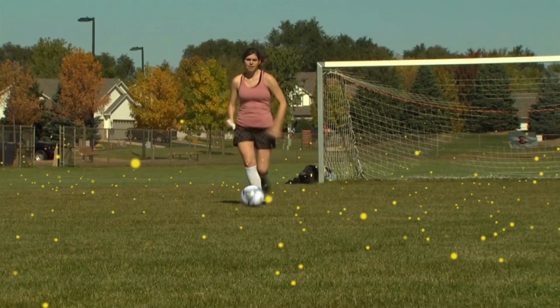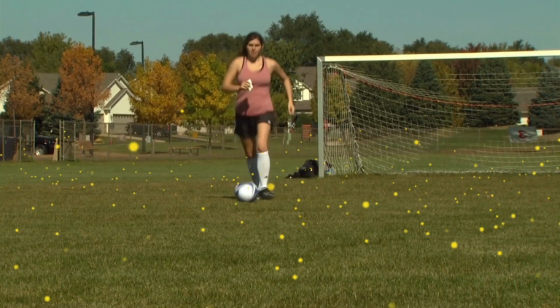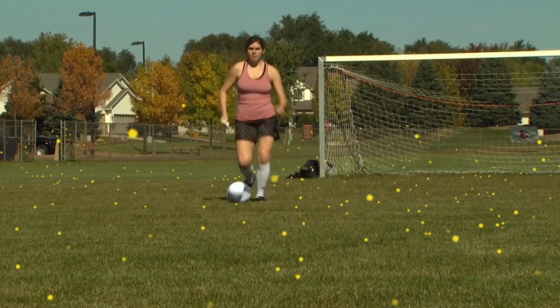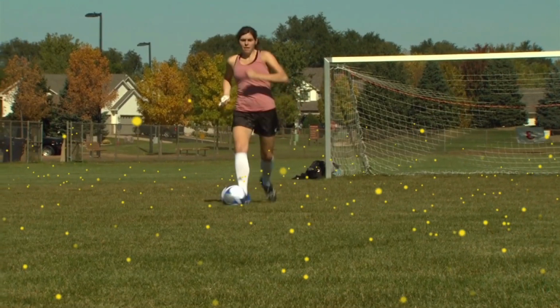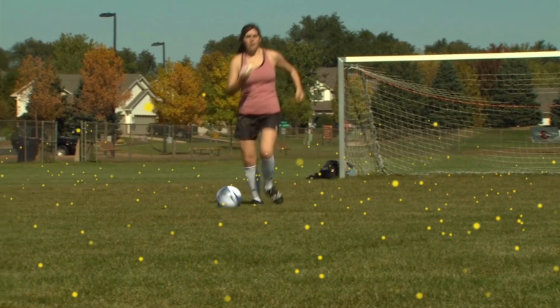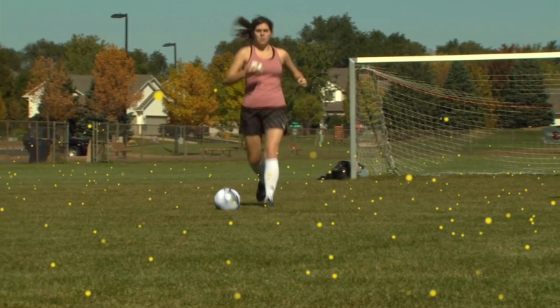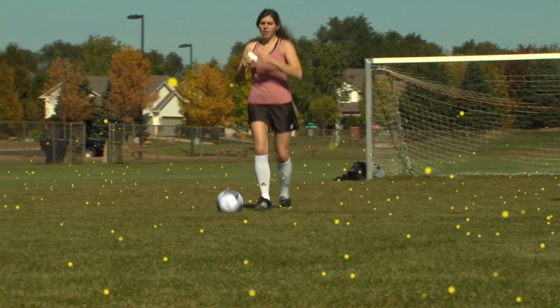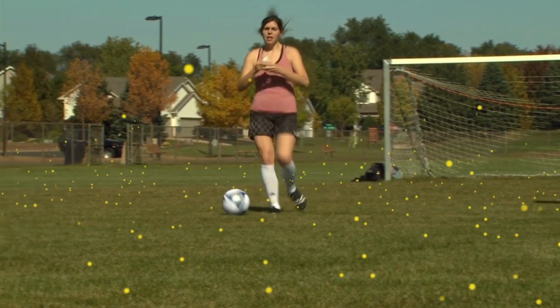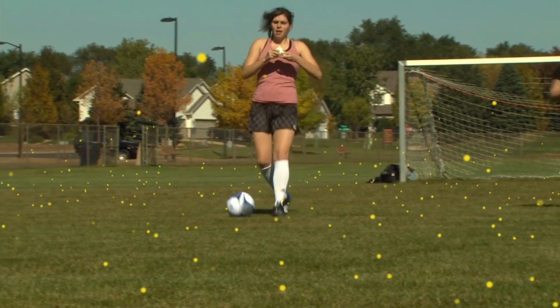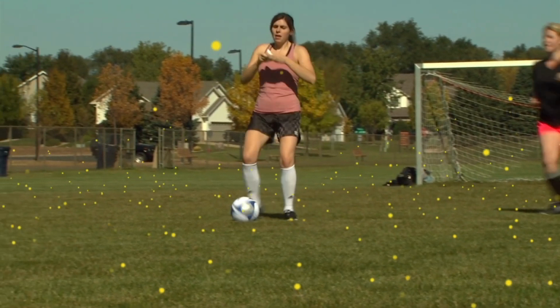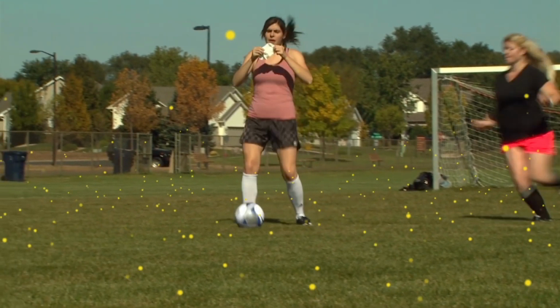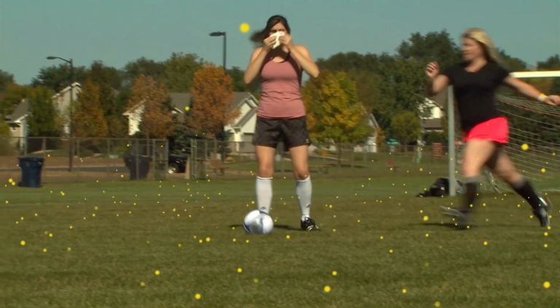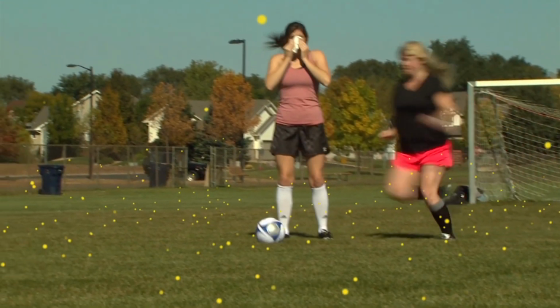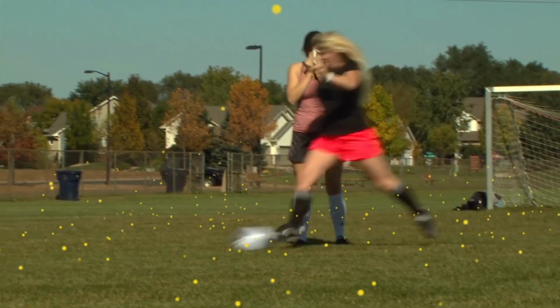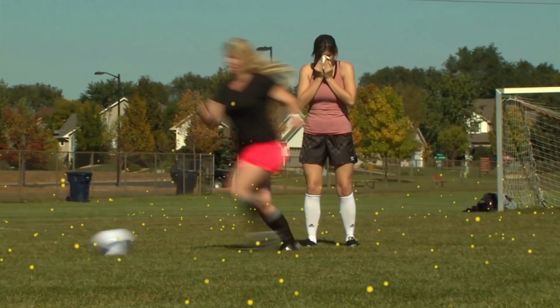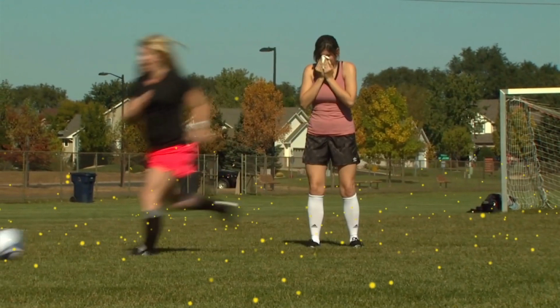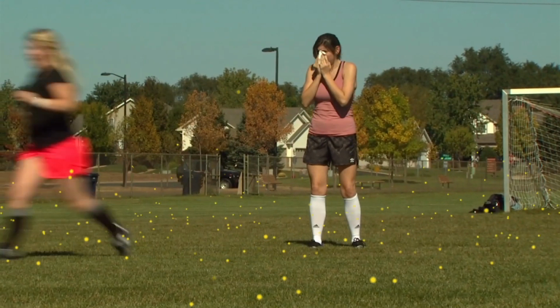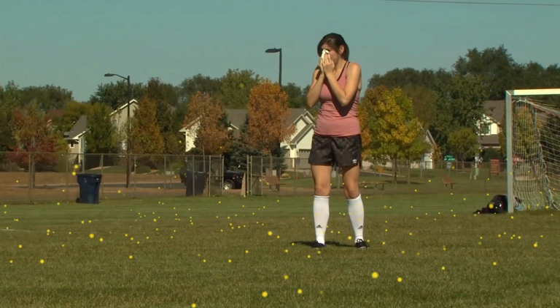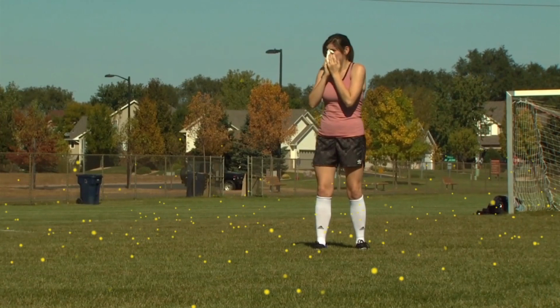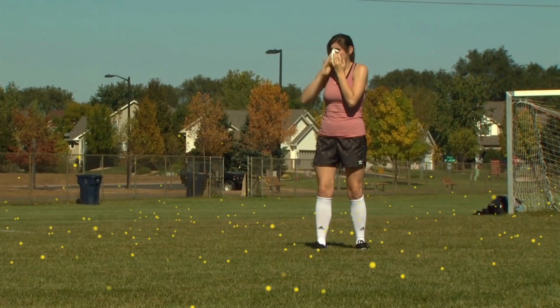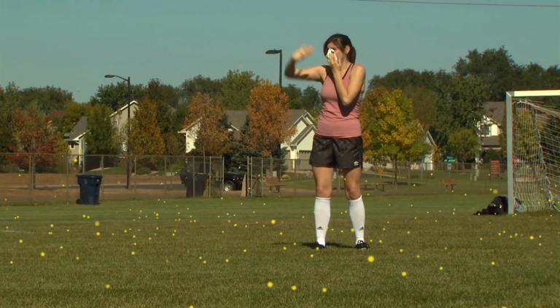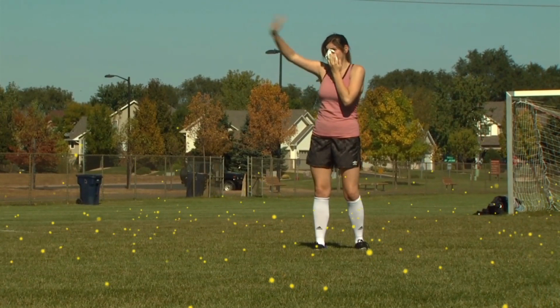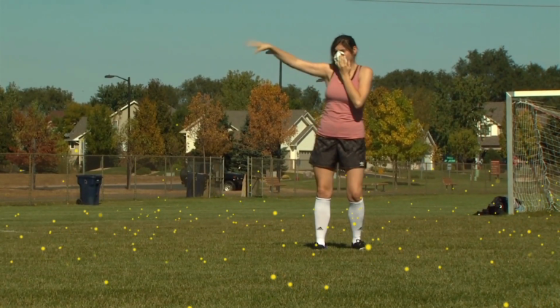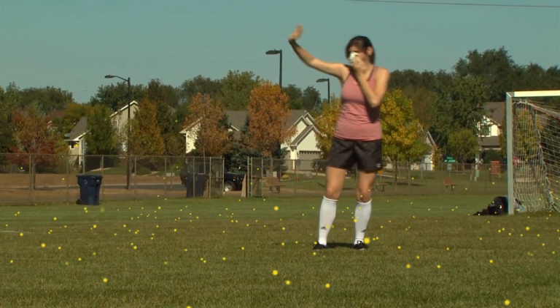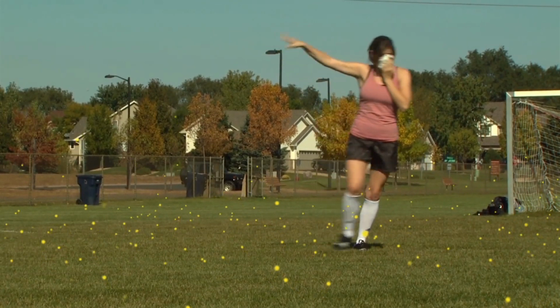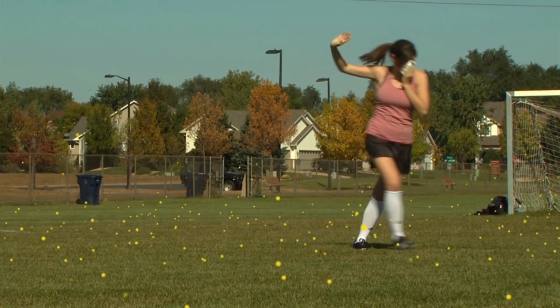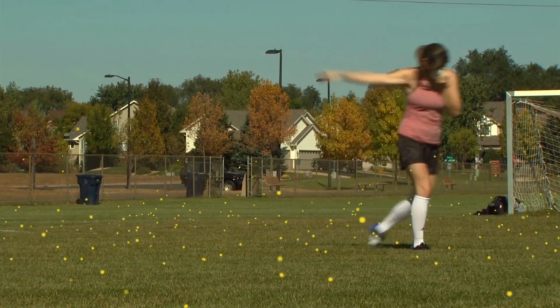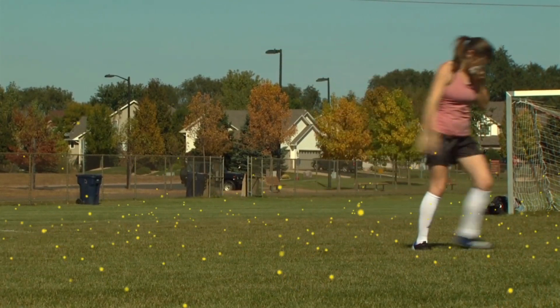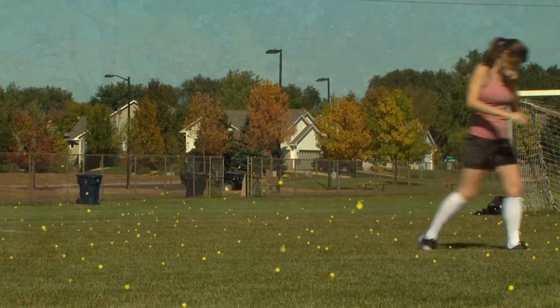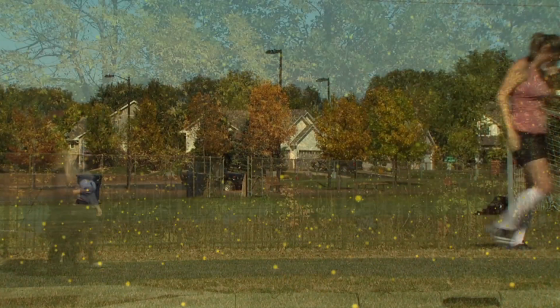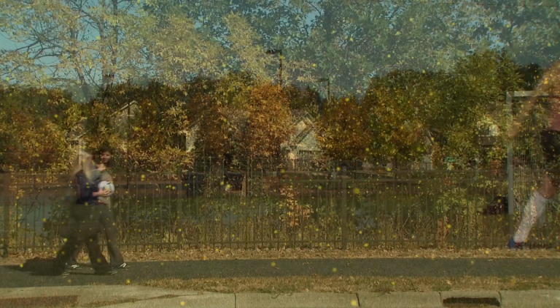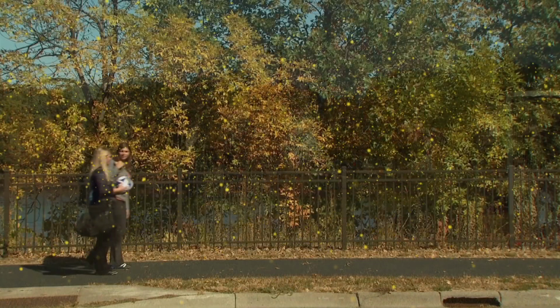This is why someone can be allergic to pollen from Bermuda grass, but not pollen from another source, like an oak tree.